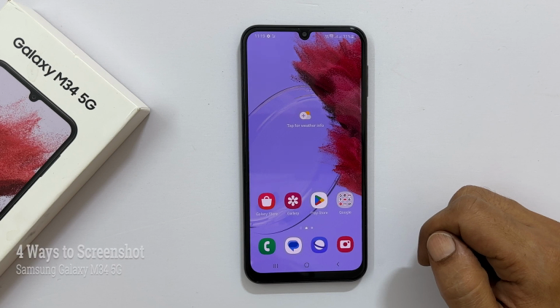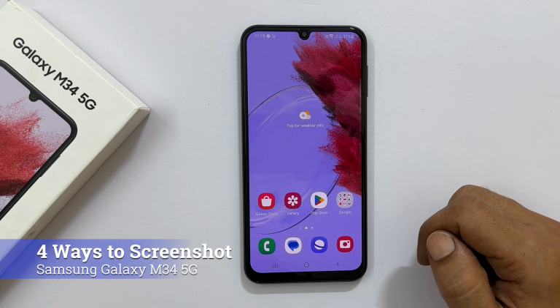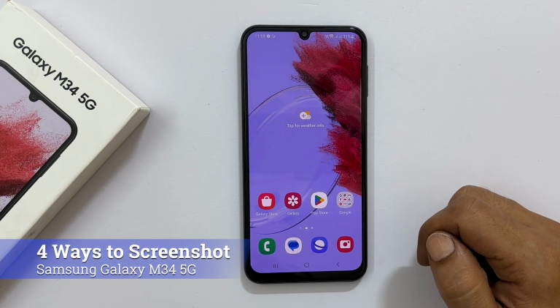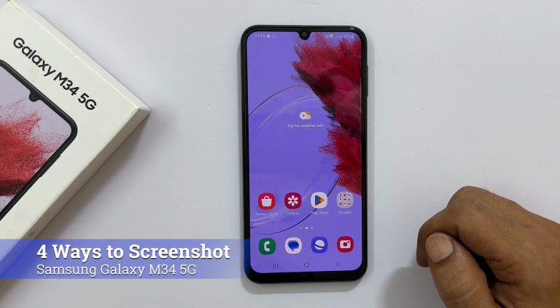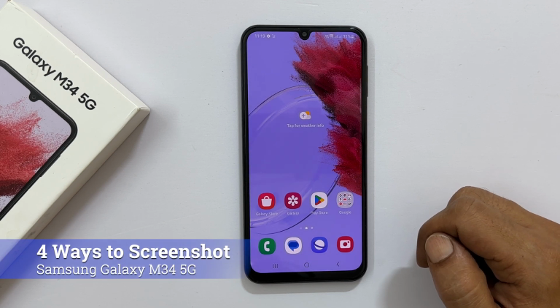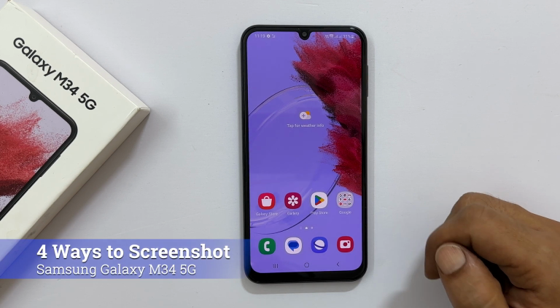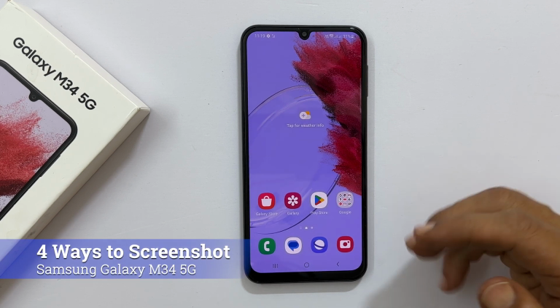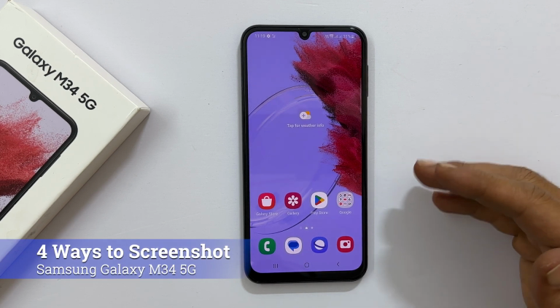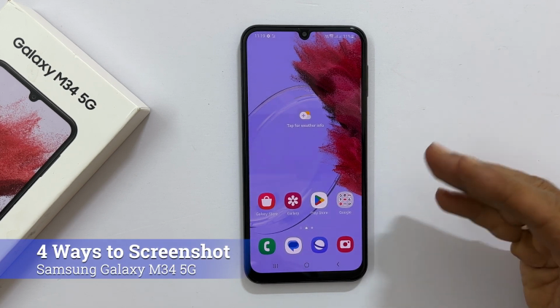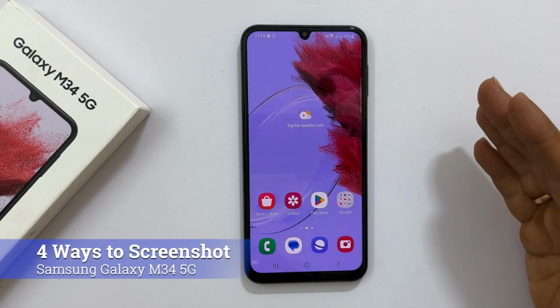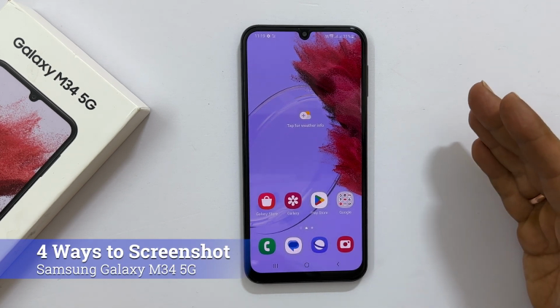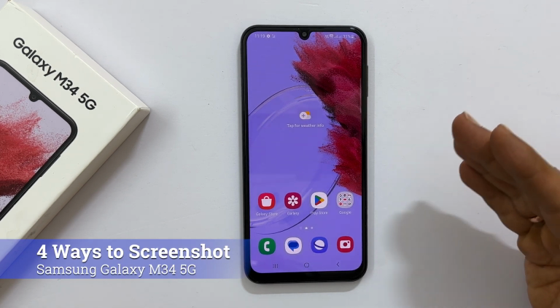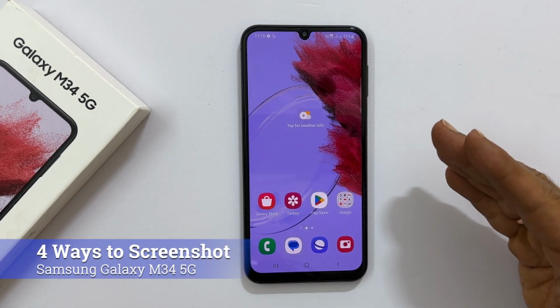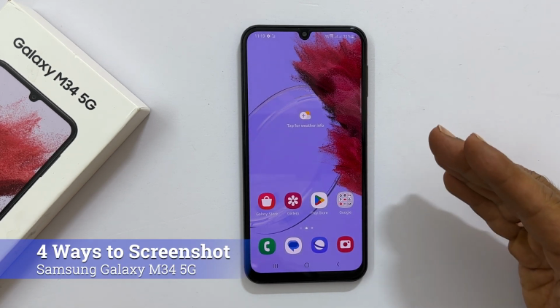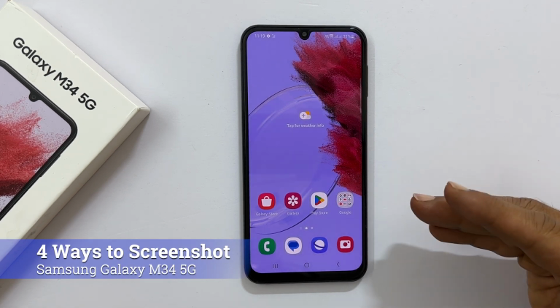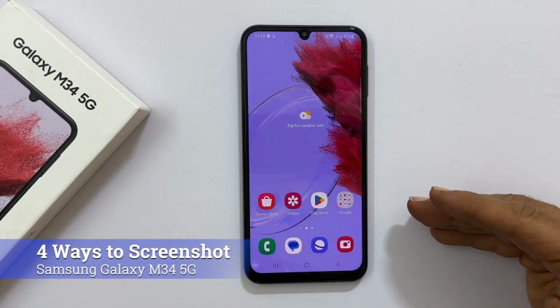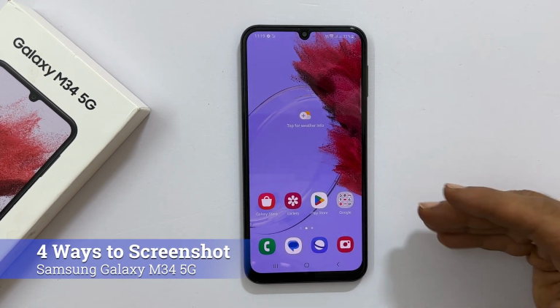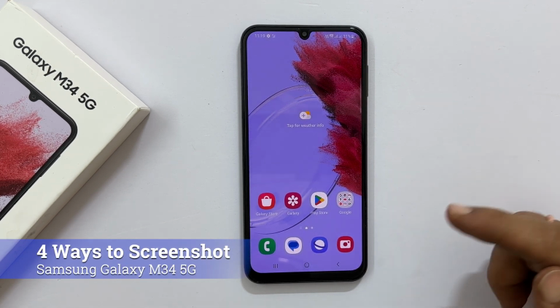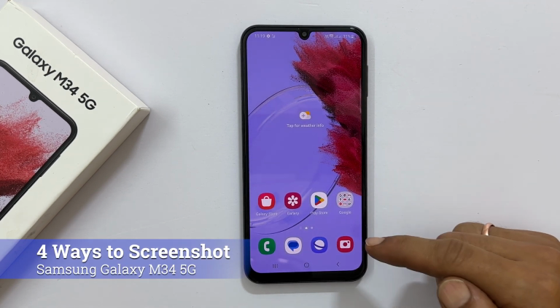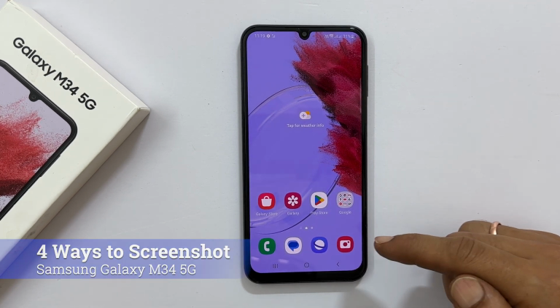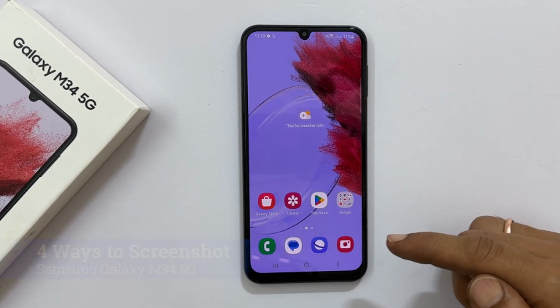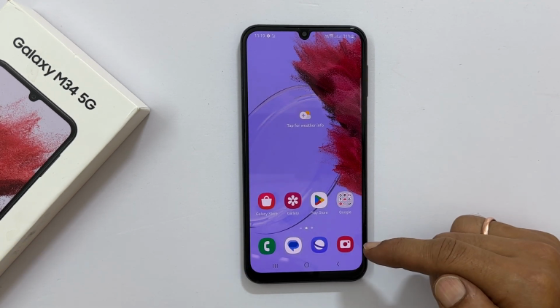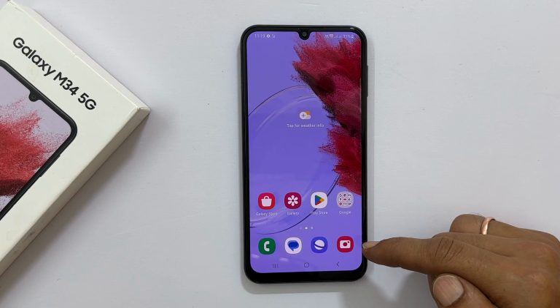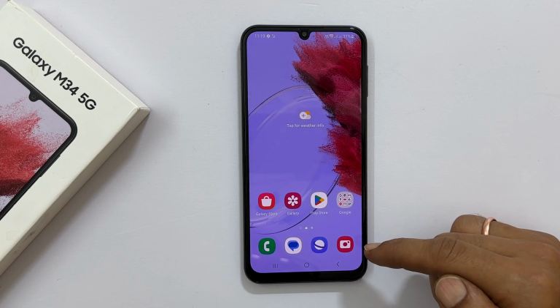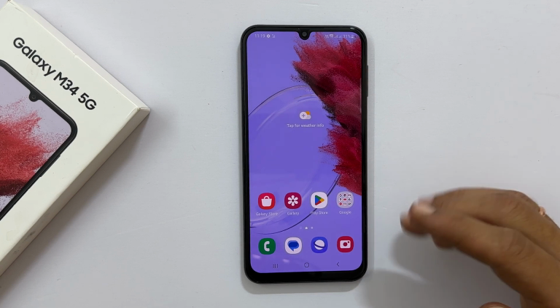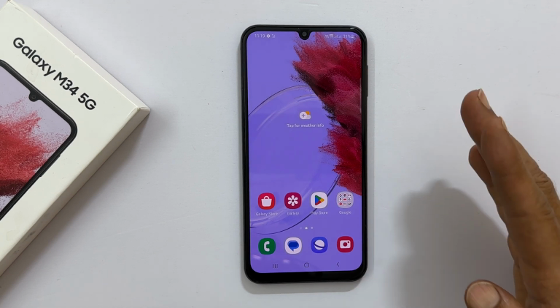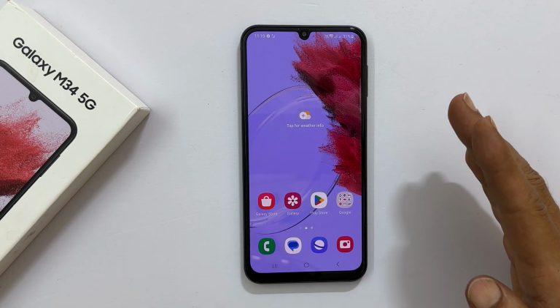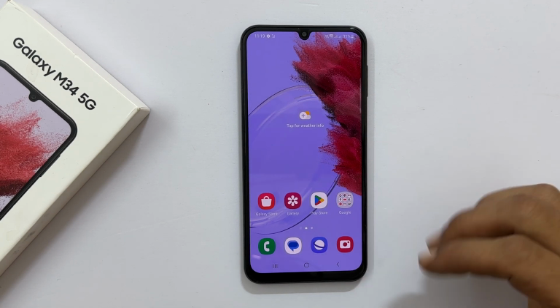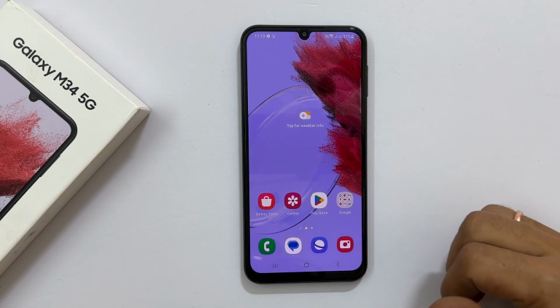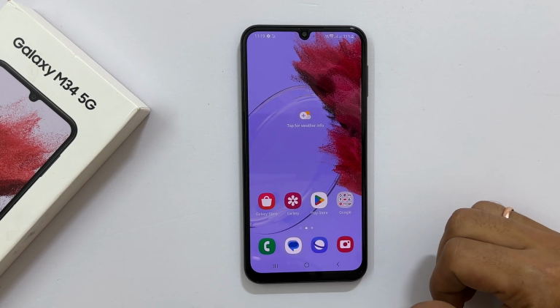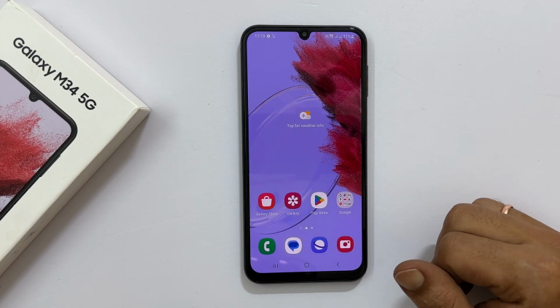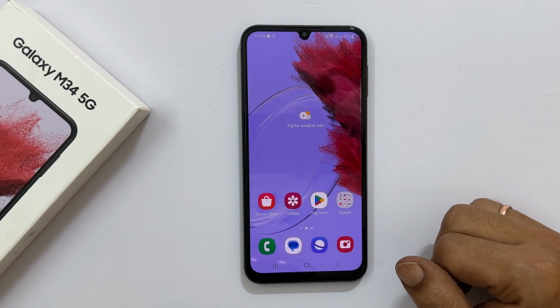Welcome to the channel. This video will show you how to take a screenshot on Samsung Galaxy M34 5G. Let's get started.